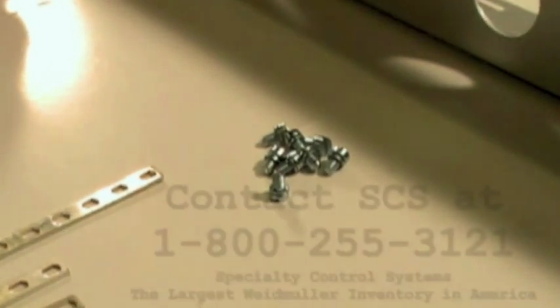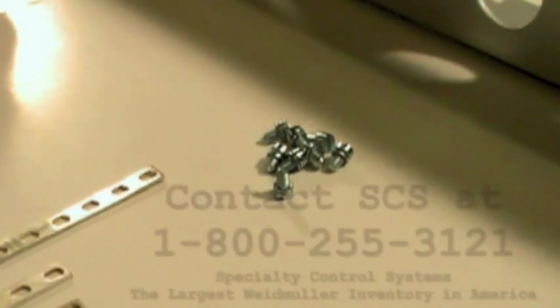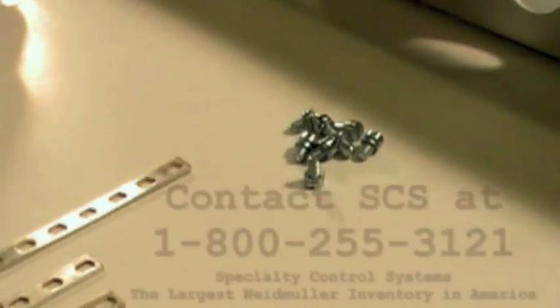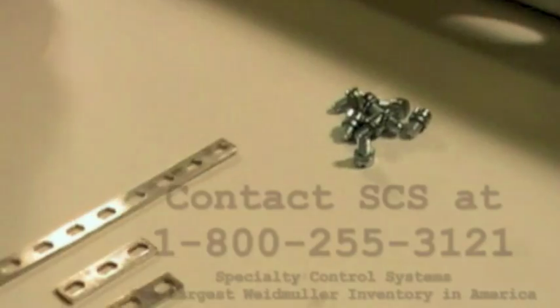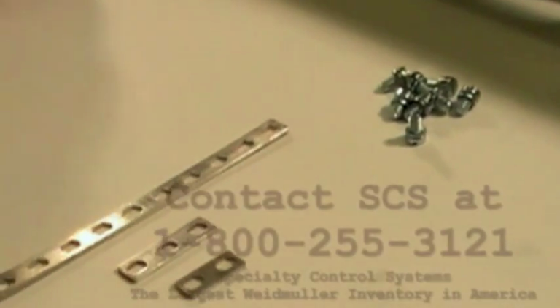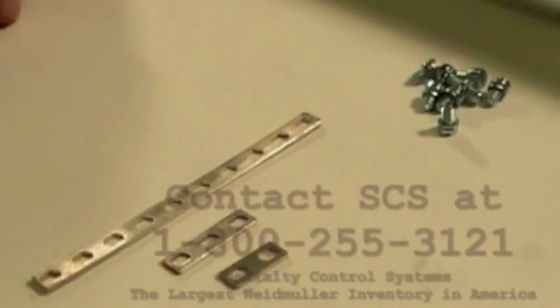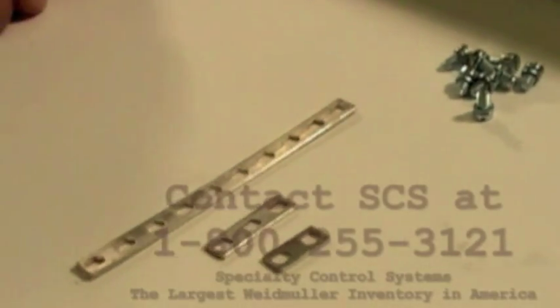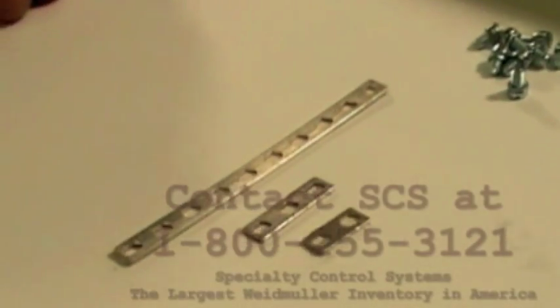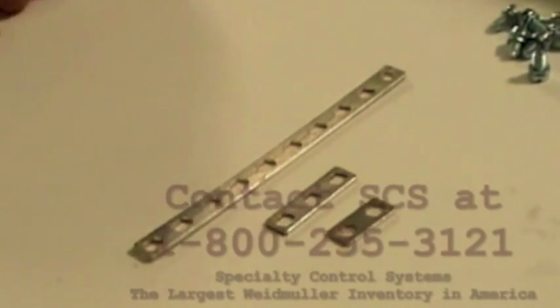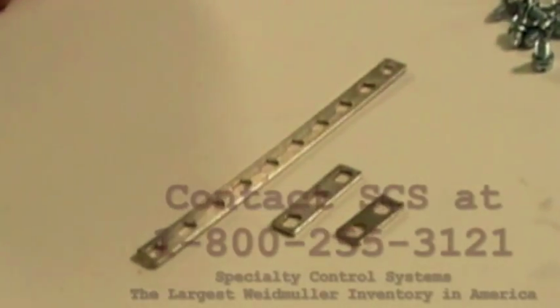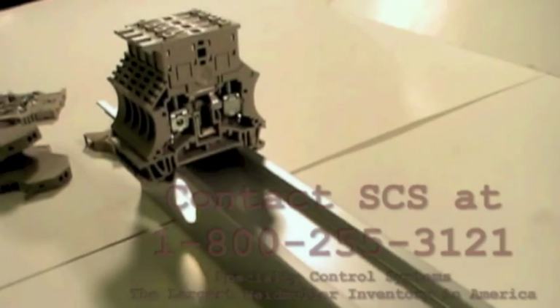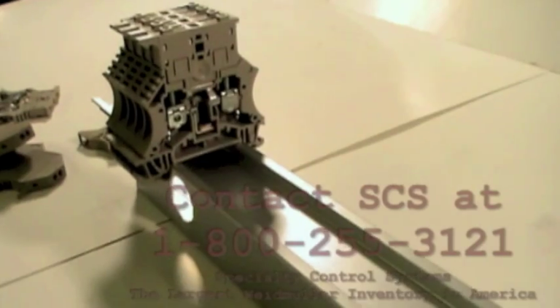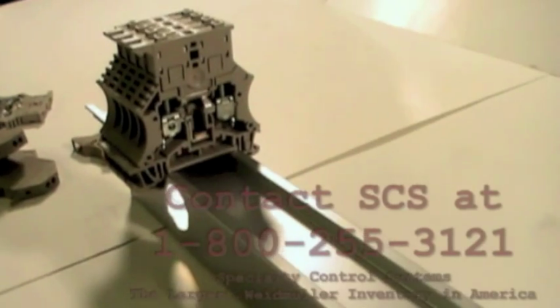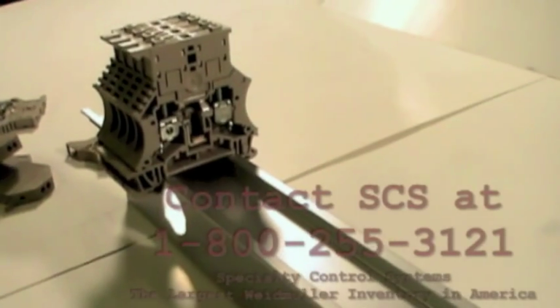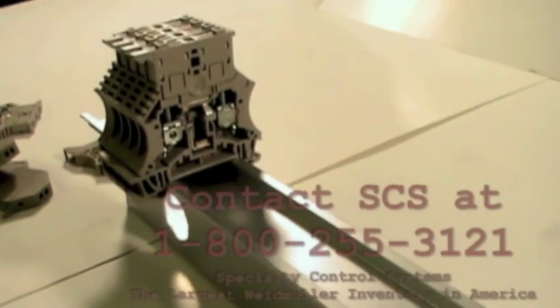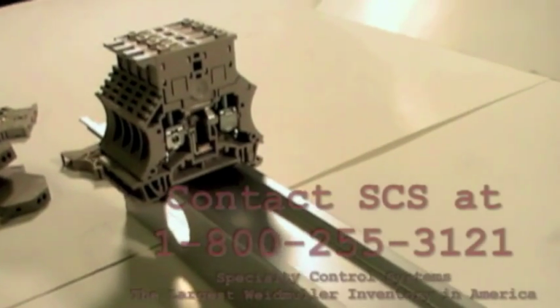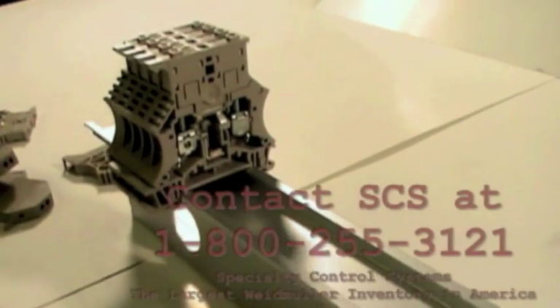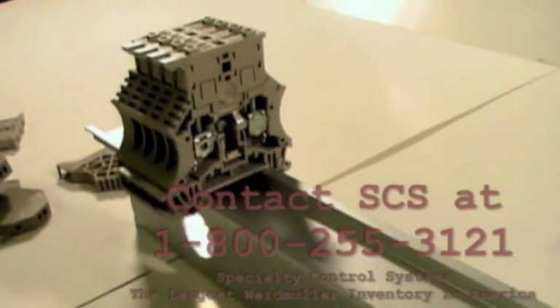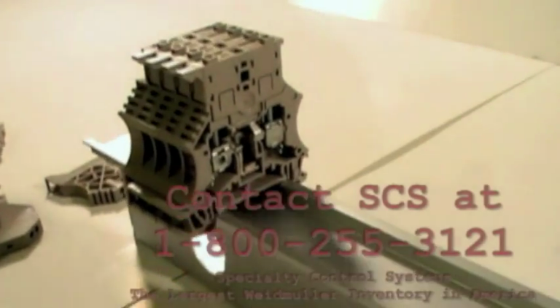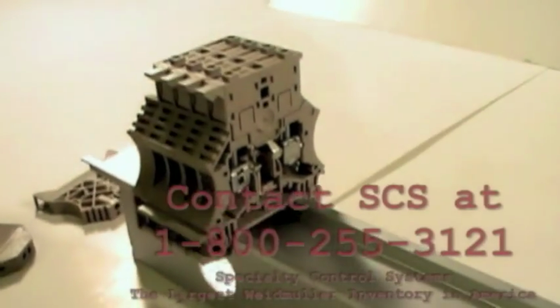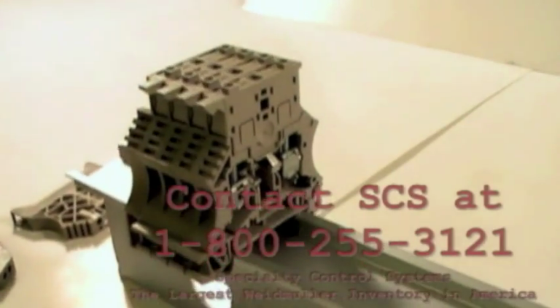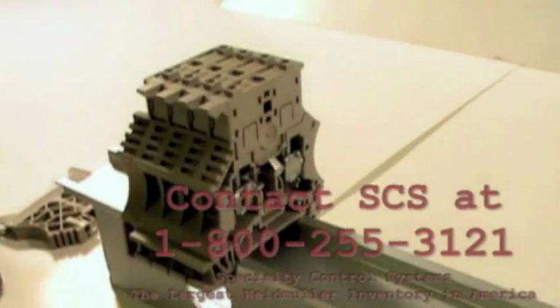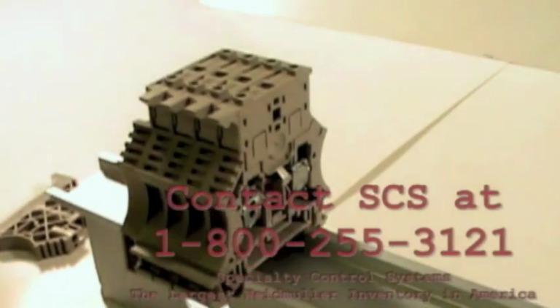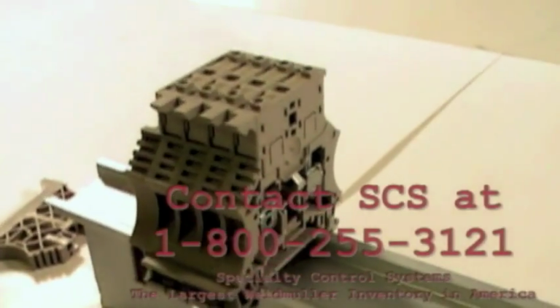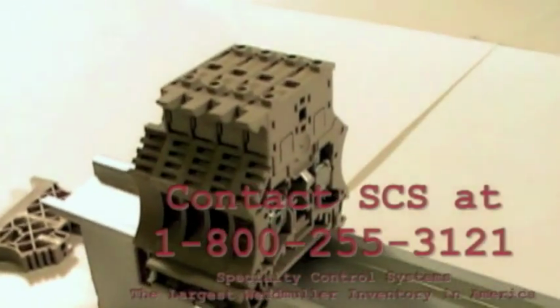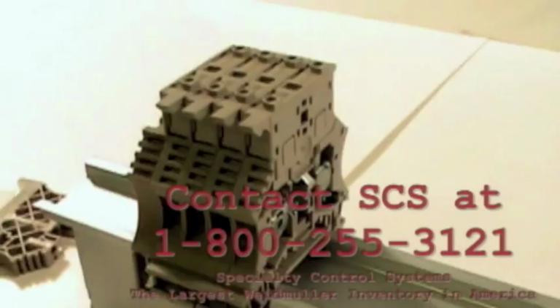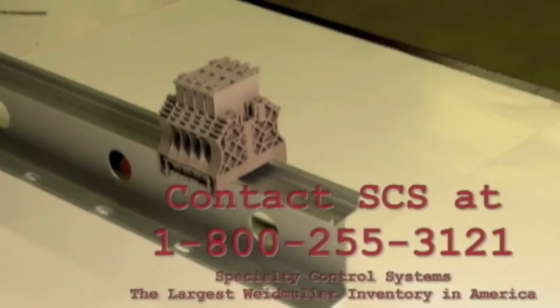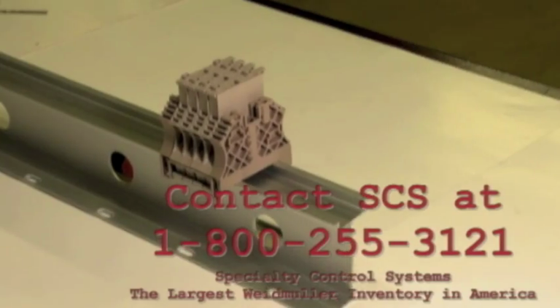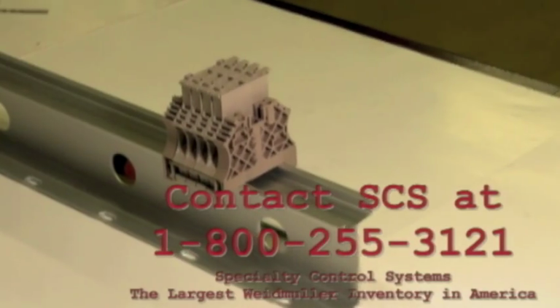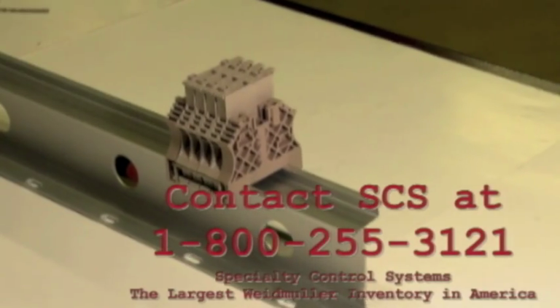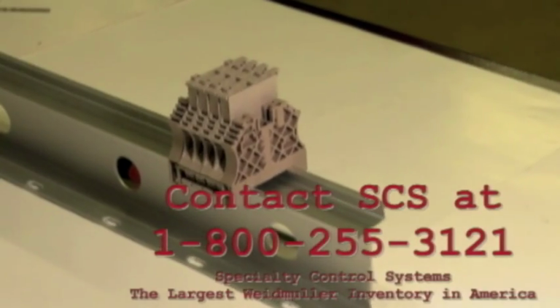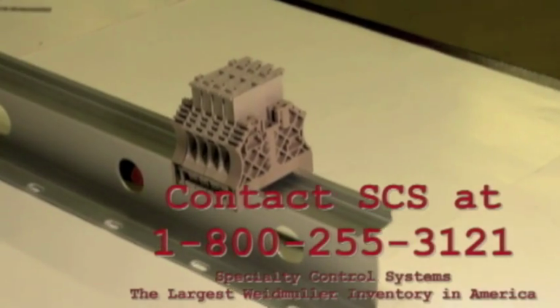Contact SCS for all of your WSI internal cross connection and other terminal block jump ring requirements.